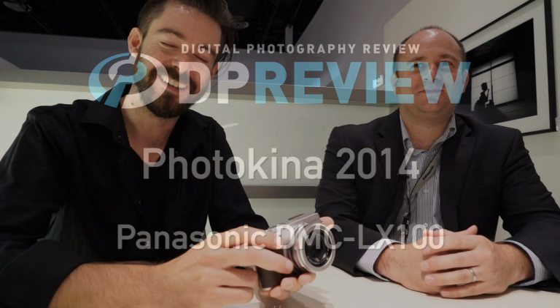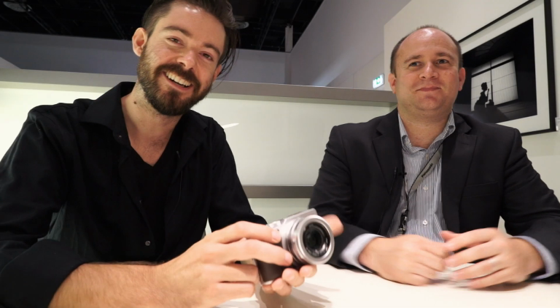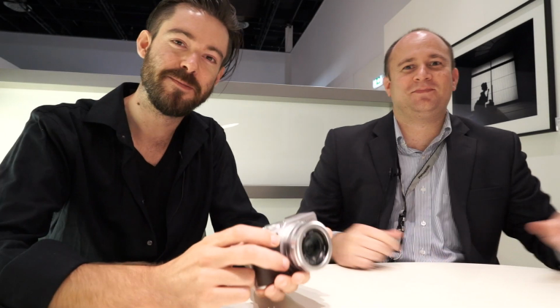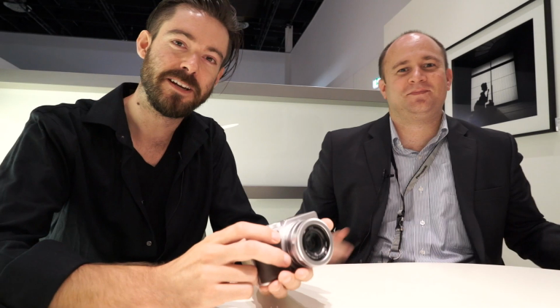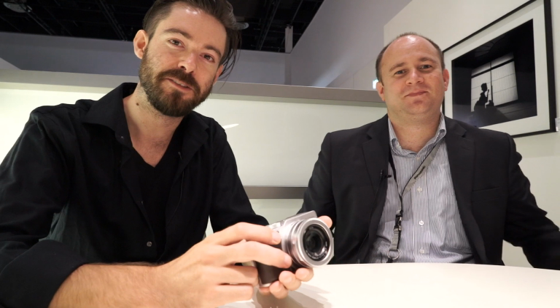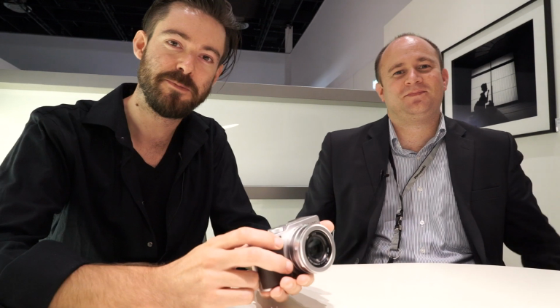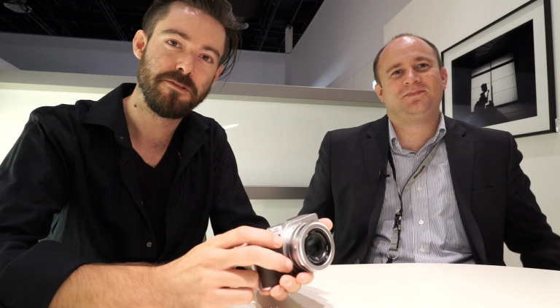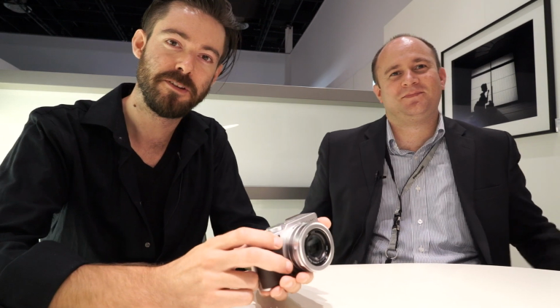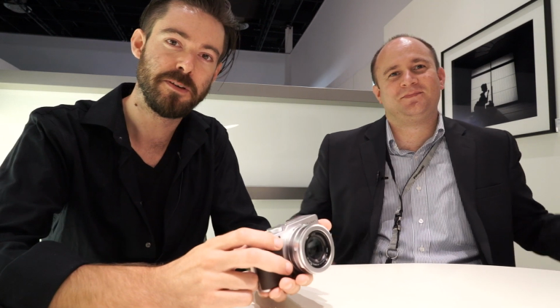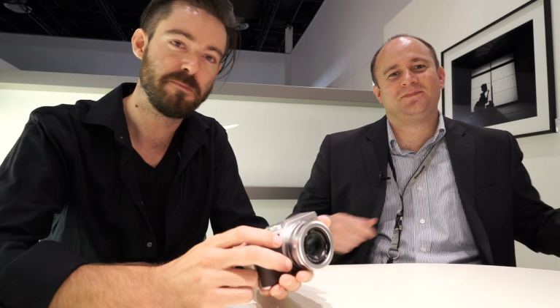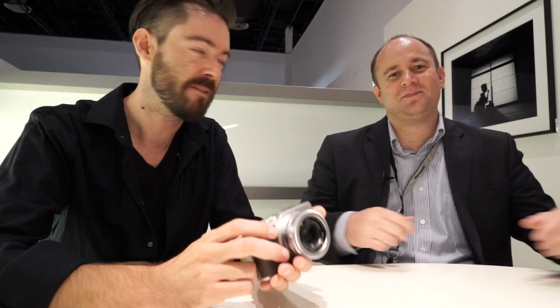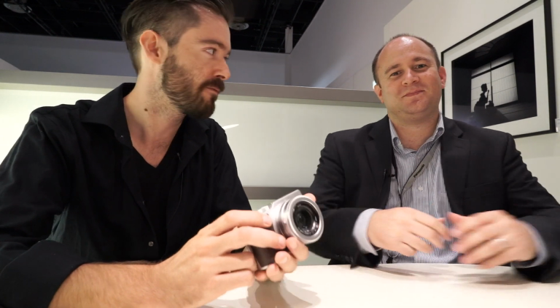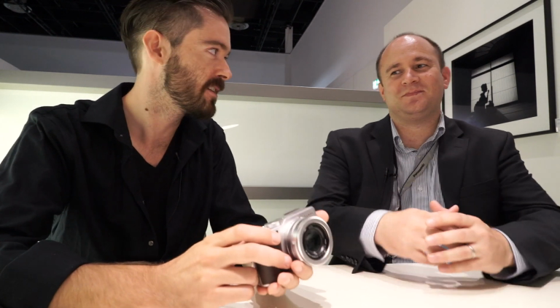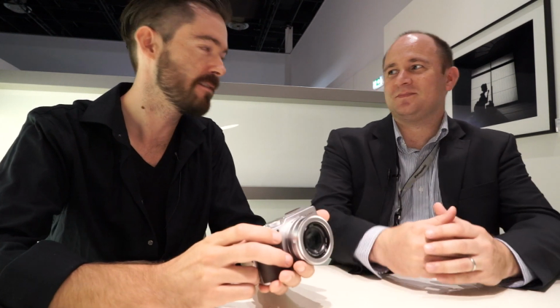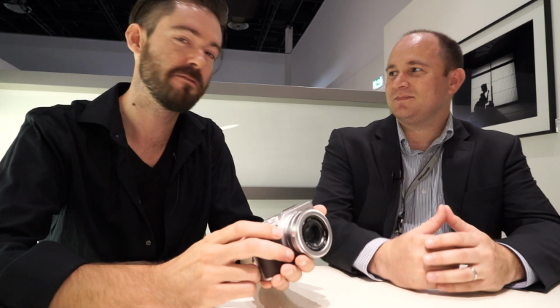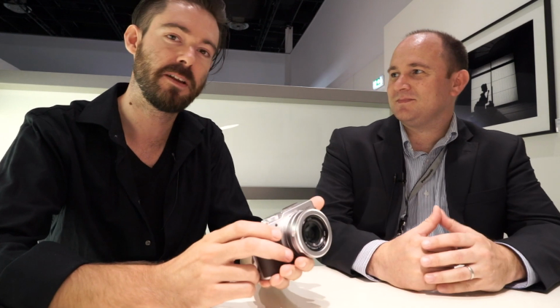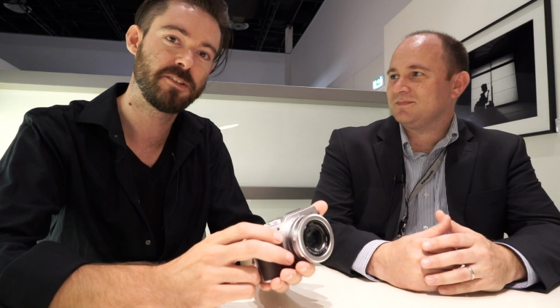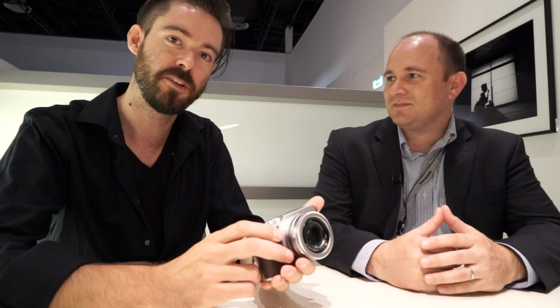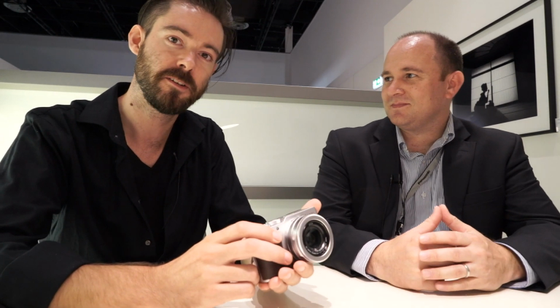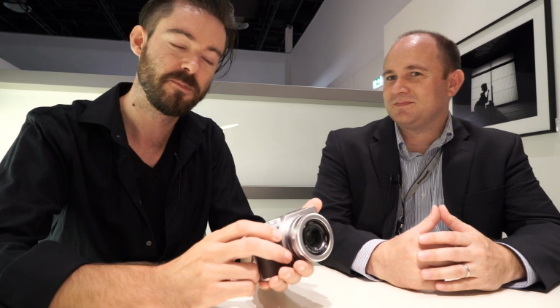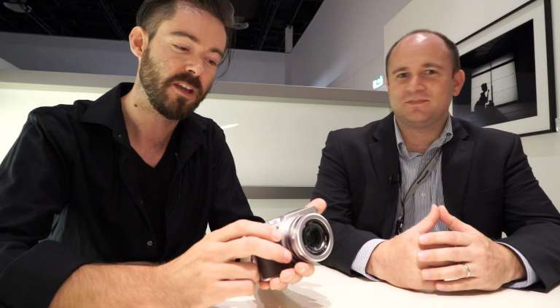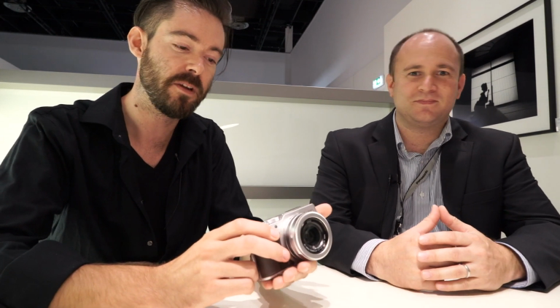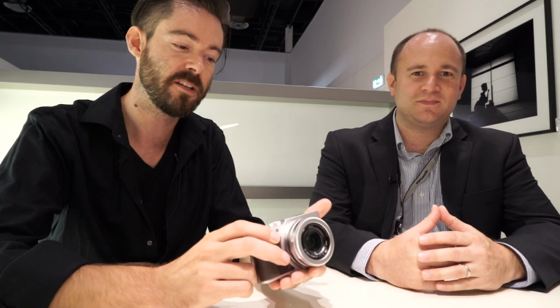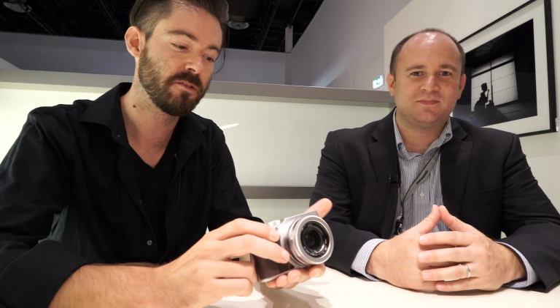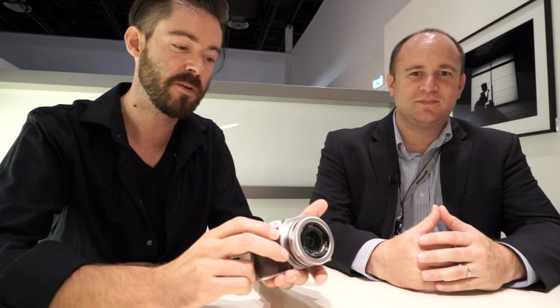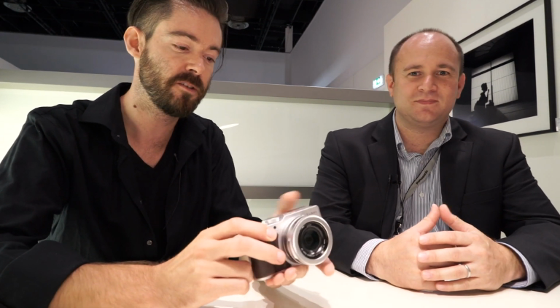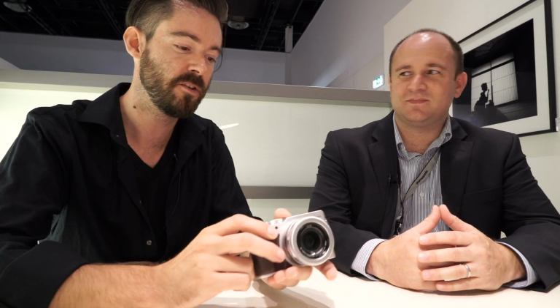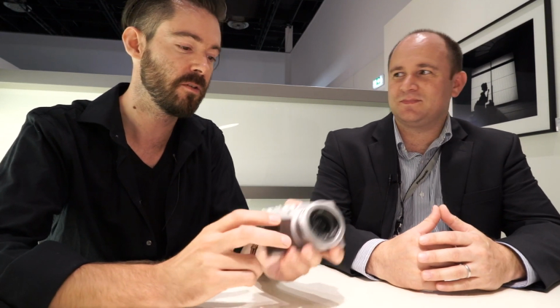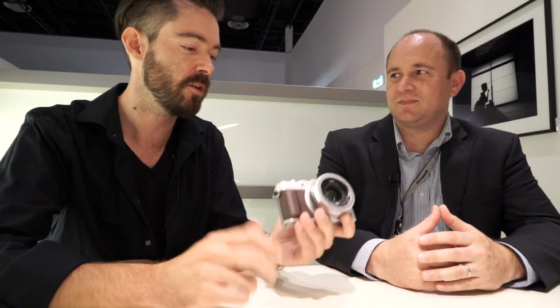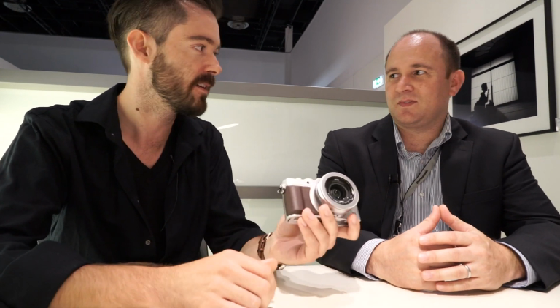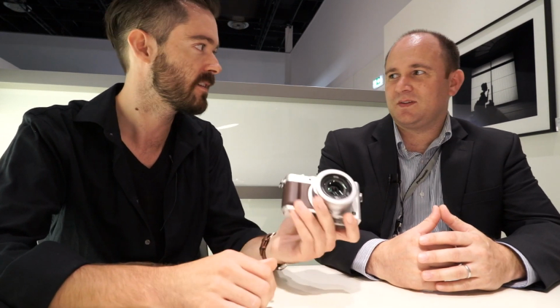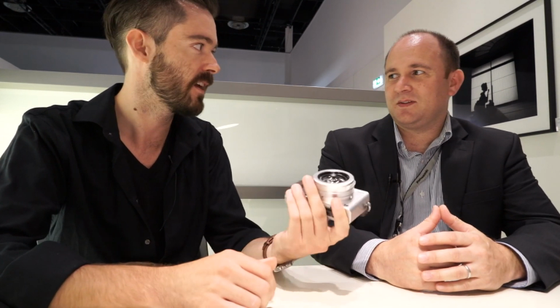Hi, I'm Barney with DPReview, and here's Matt Fraser from Panasonic. We're here to talk about the new Lumix LX100.